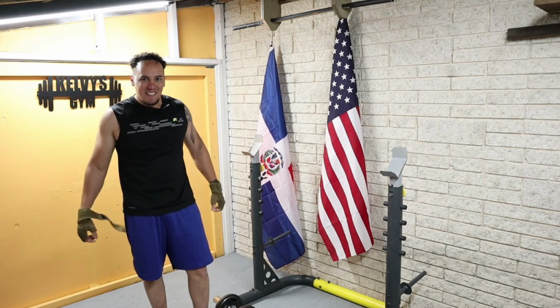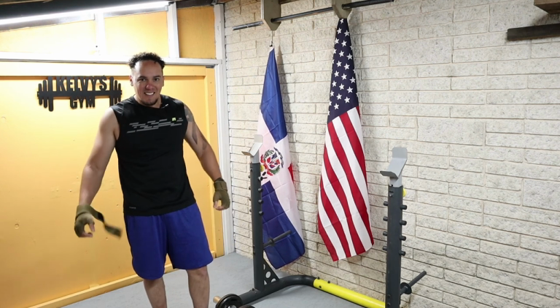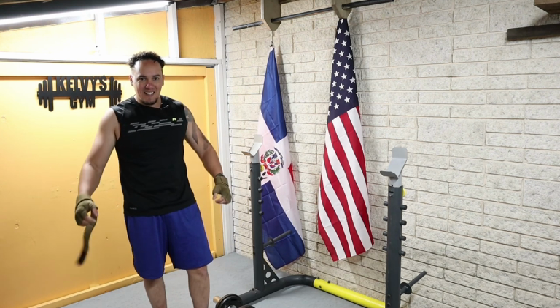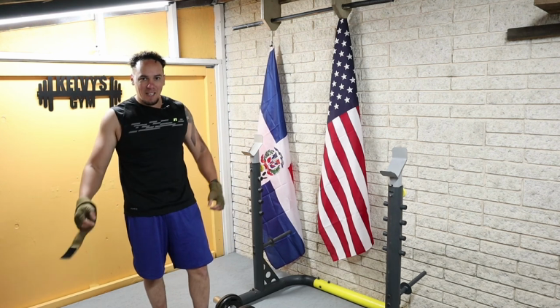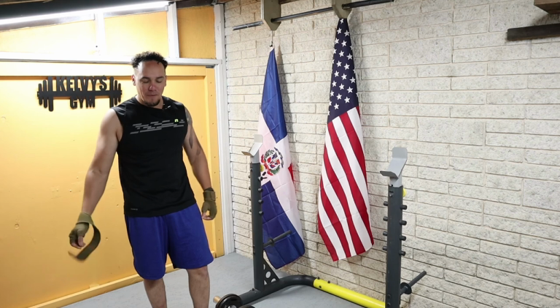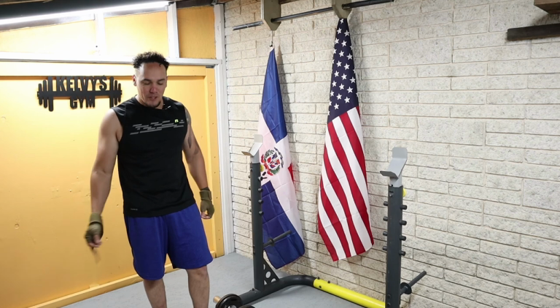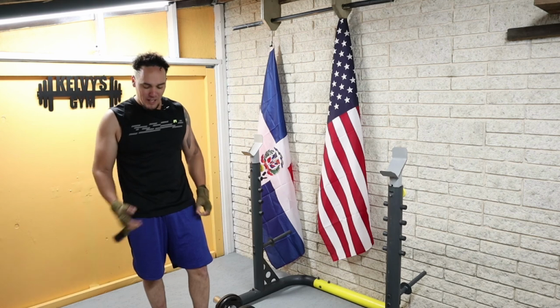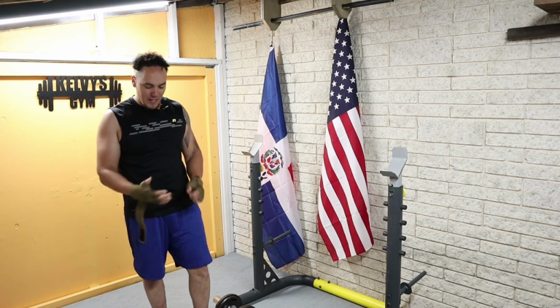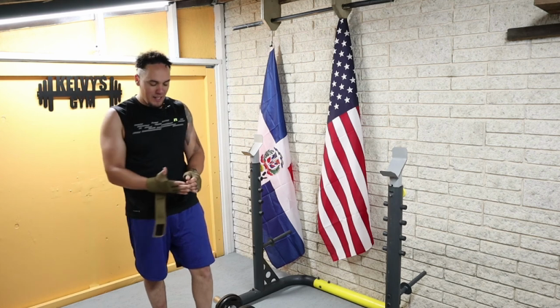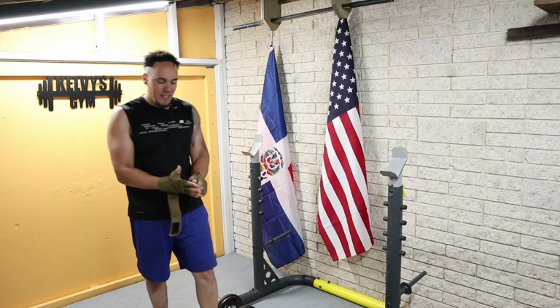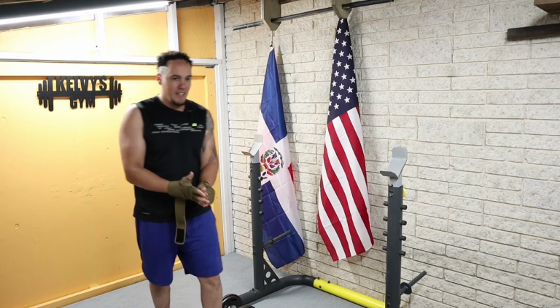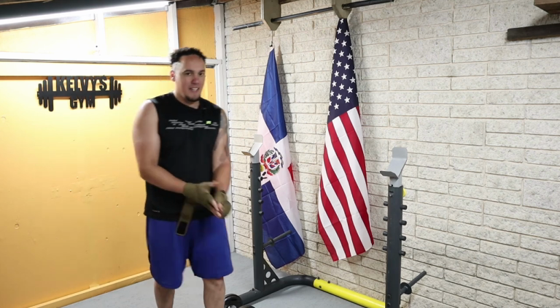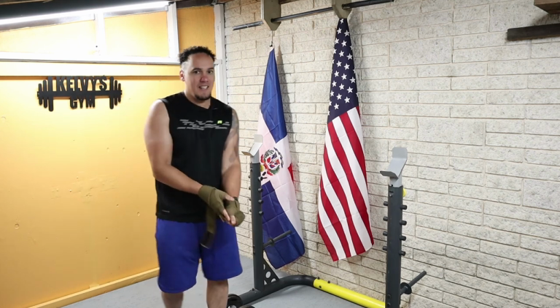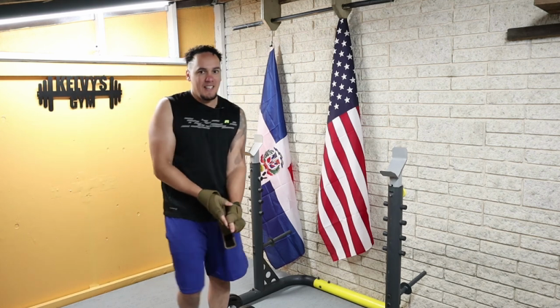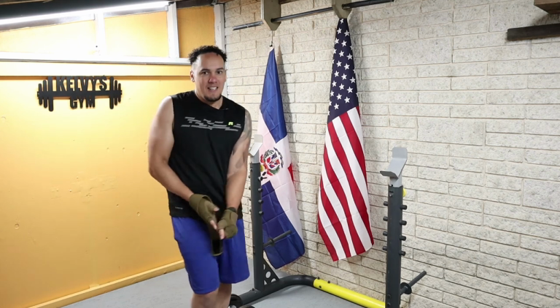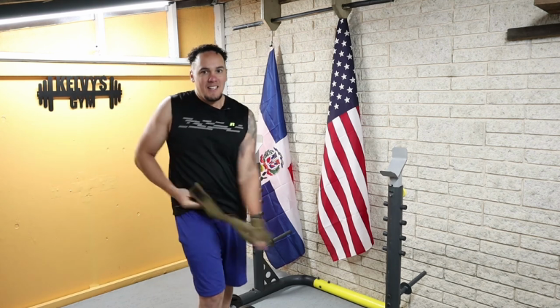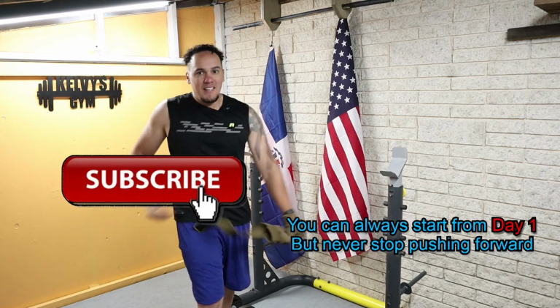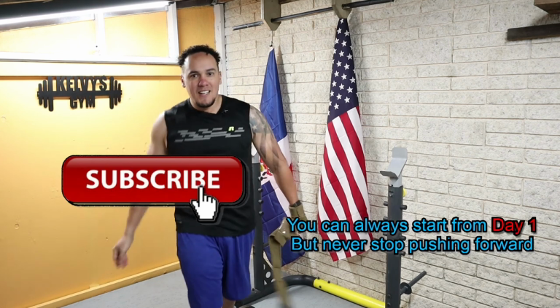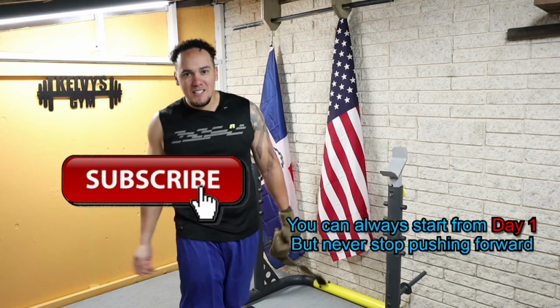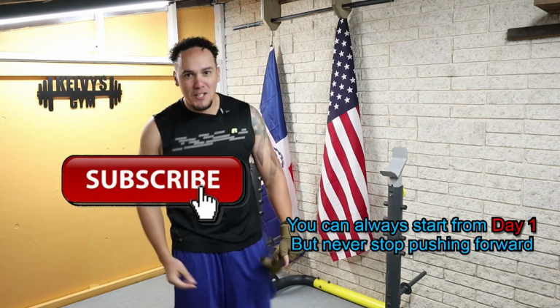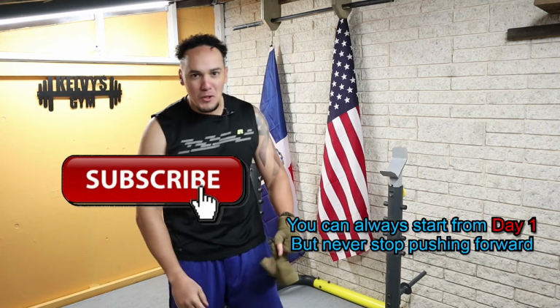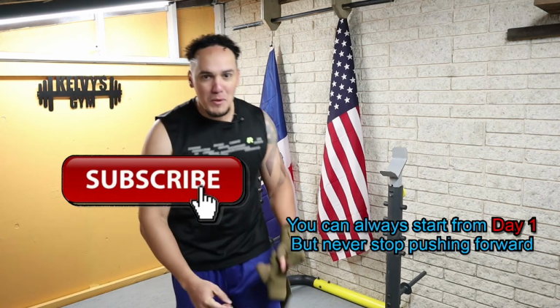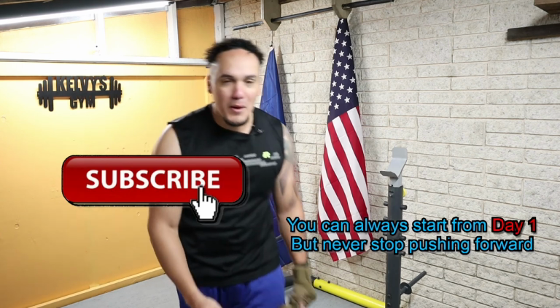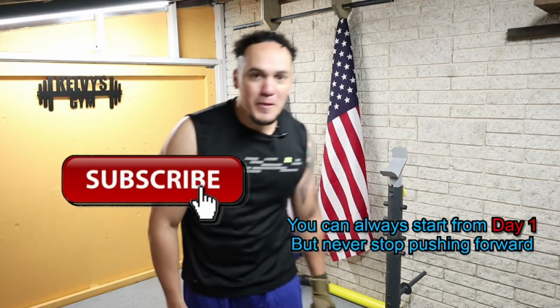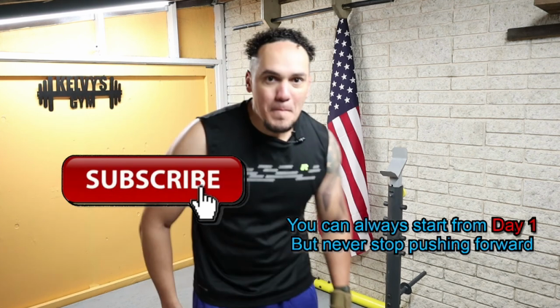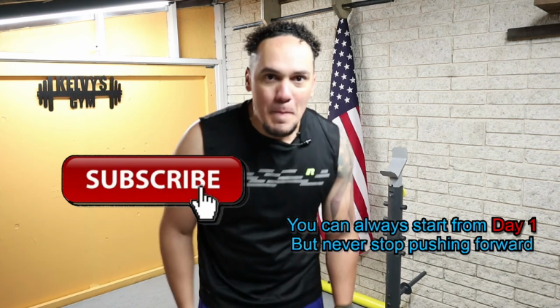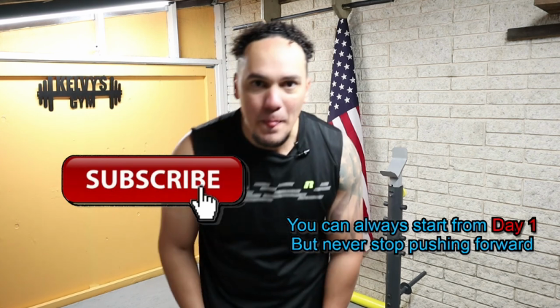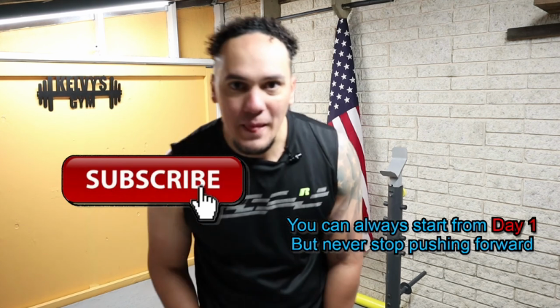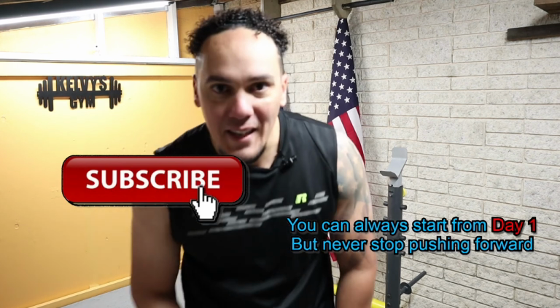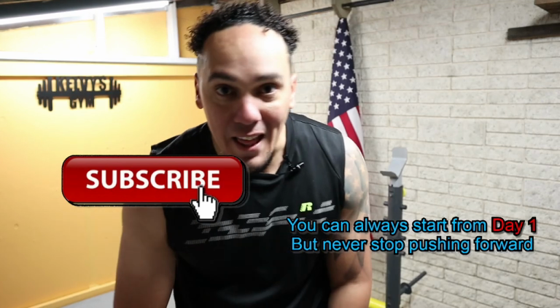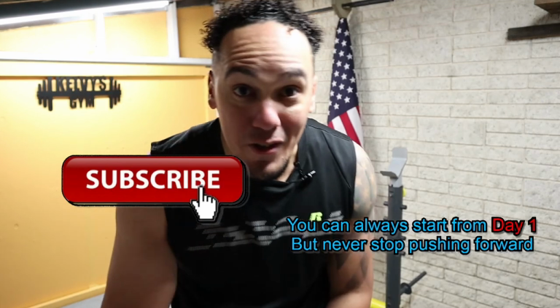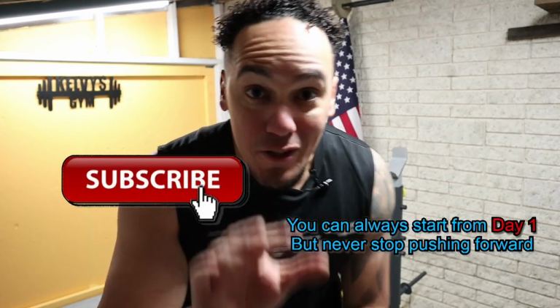That was good. That's it for today. I'll see you tomorrow. Adios.